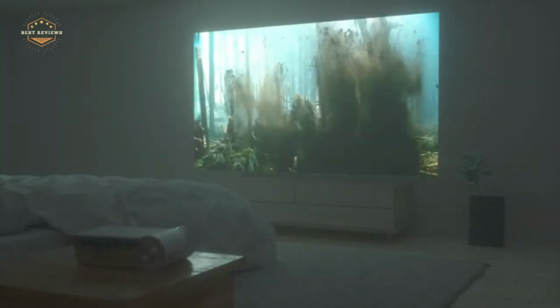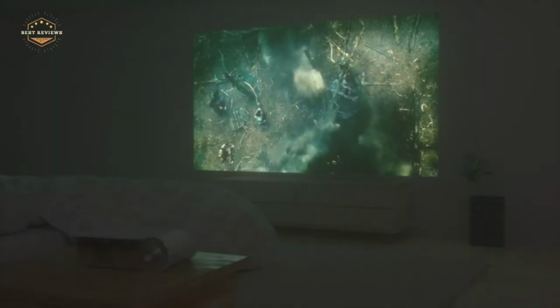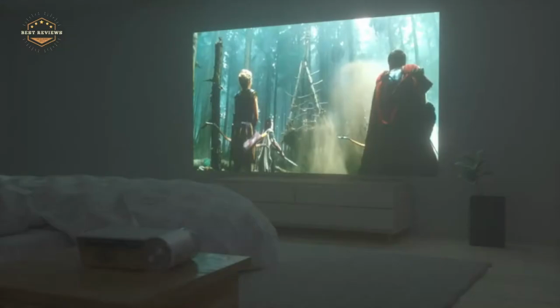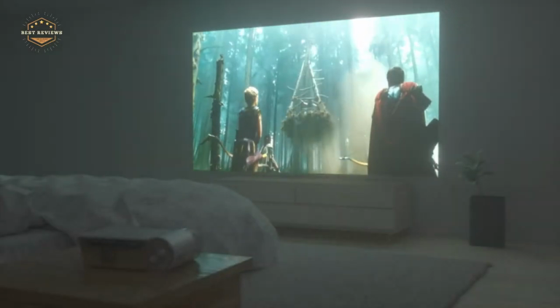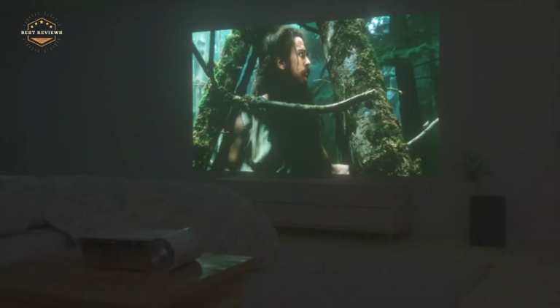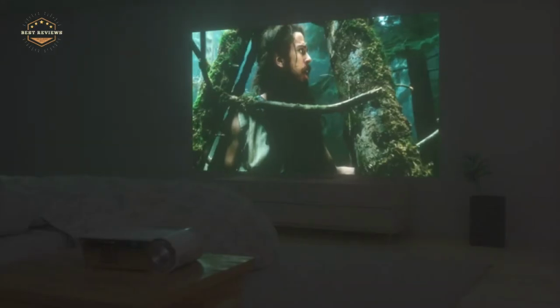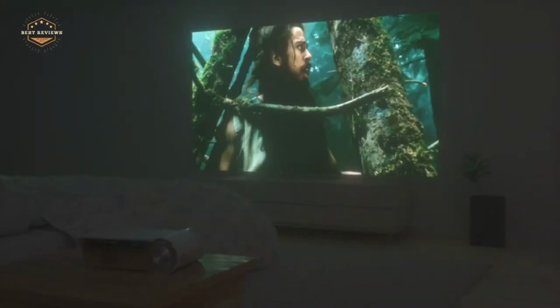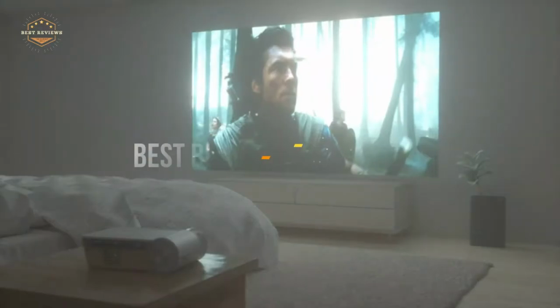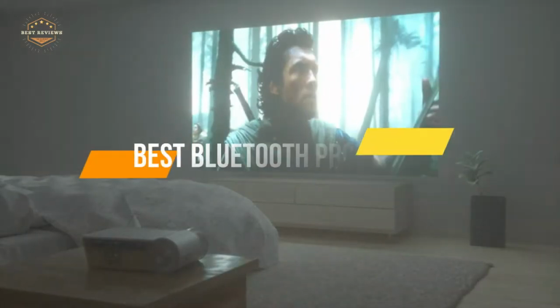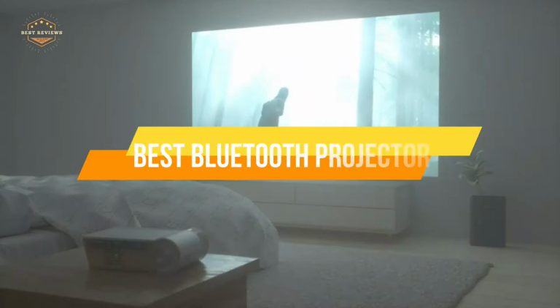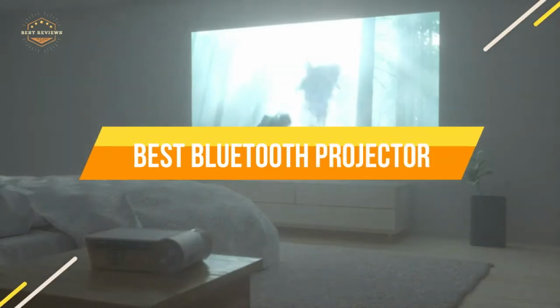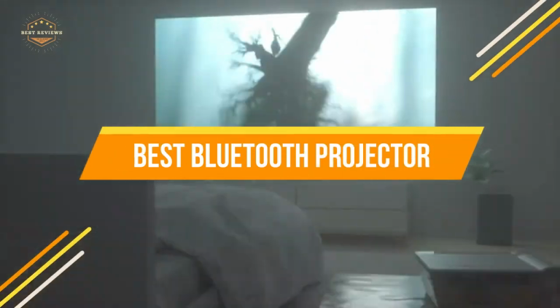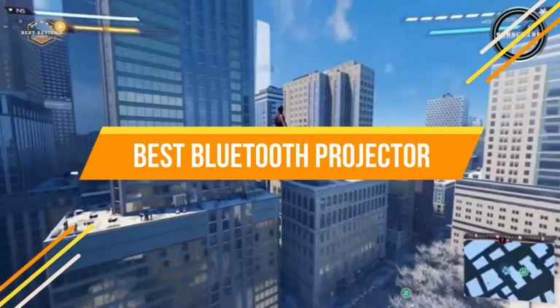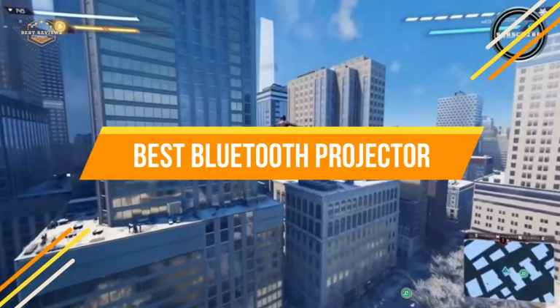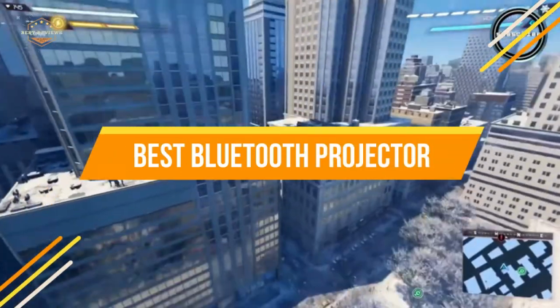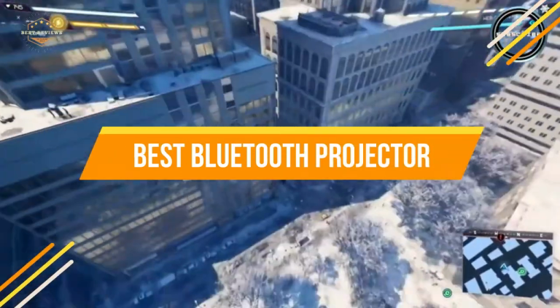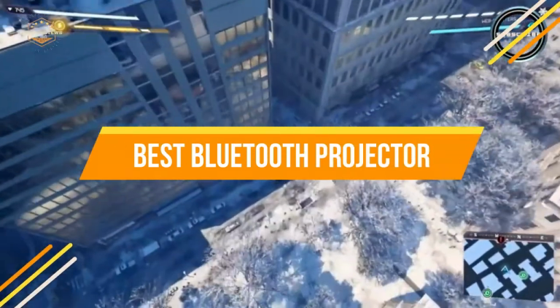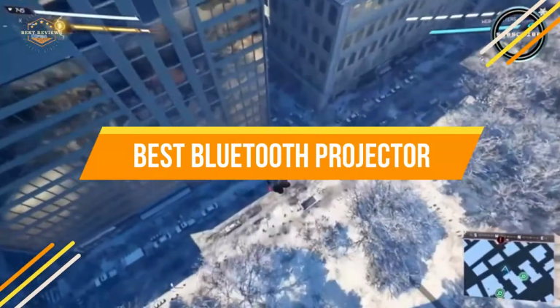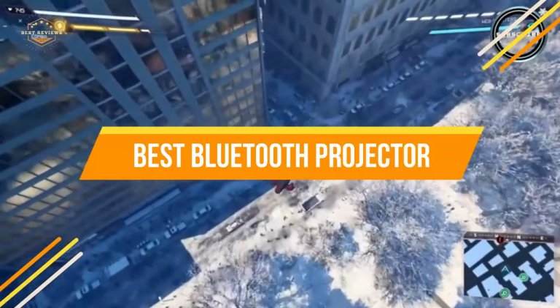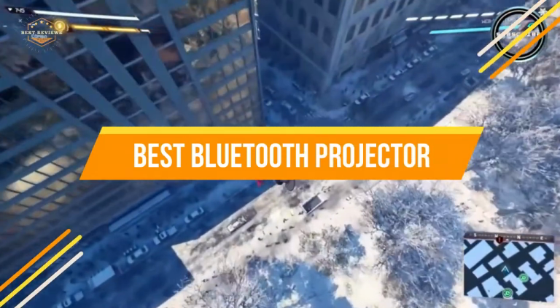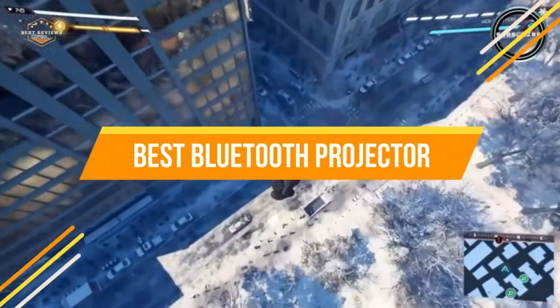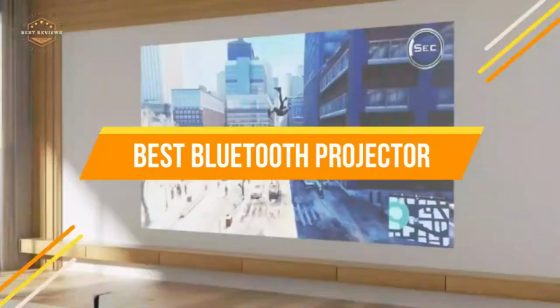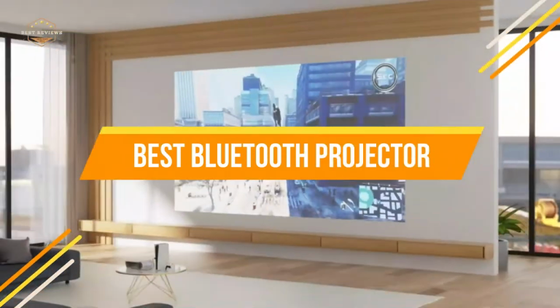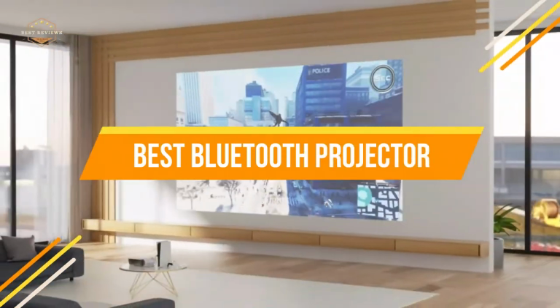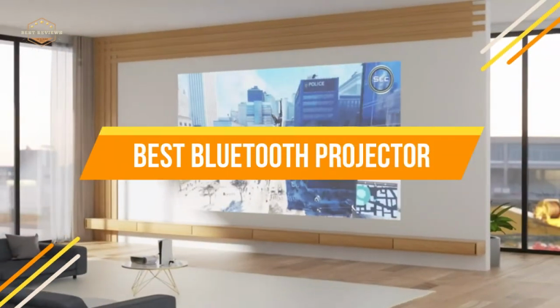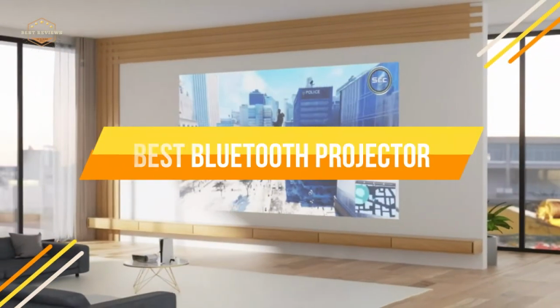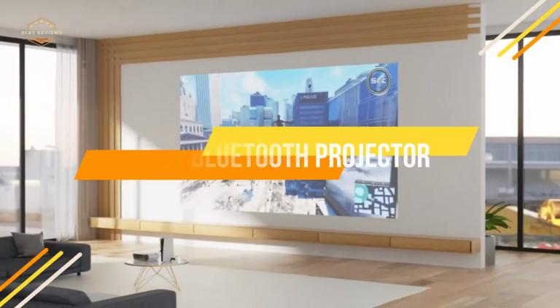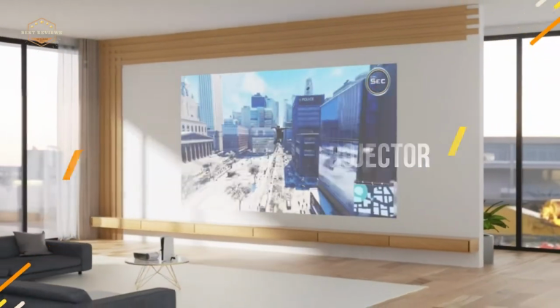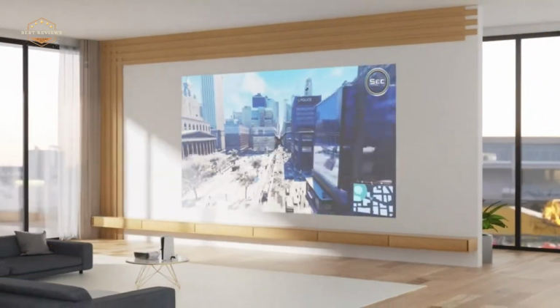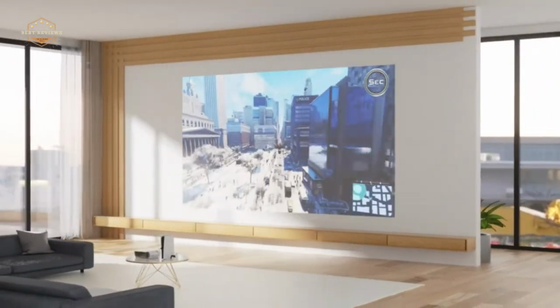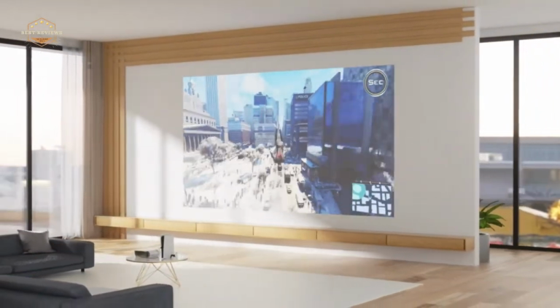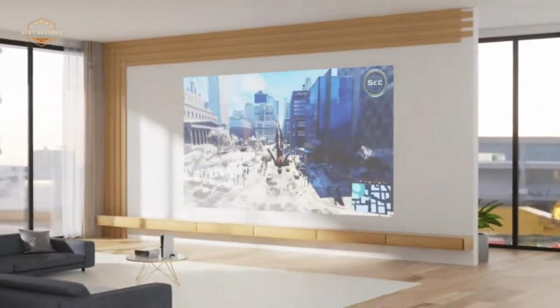In today's video, we will show you the top 5 best Bluetooth projectors. So let's get started.